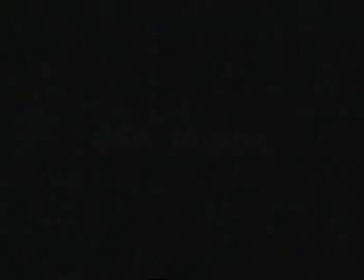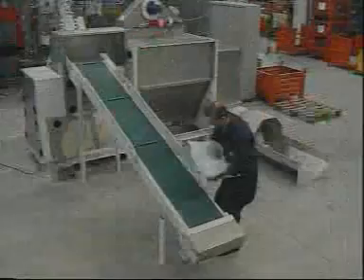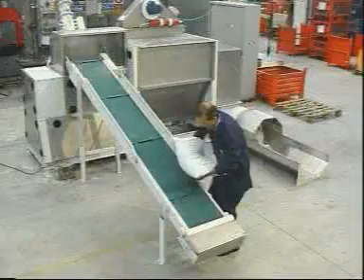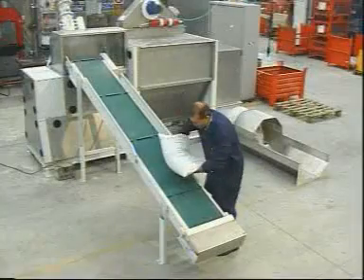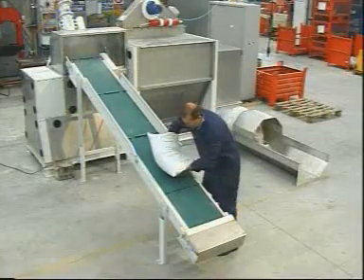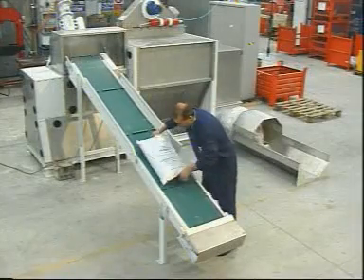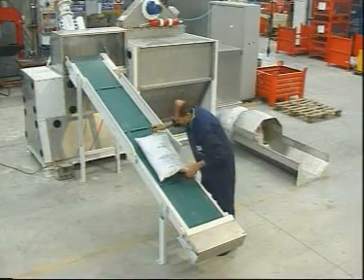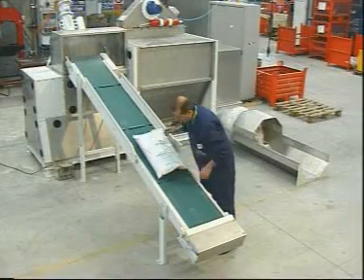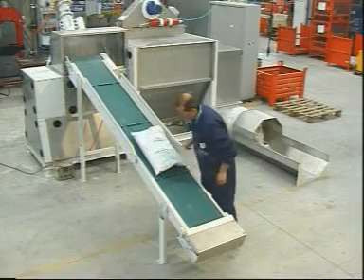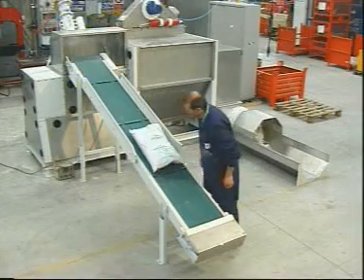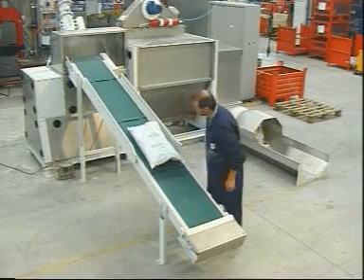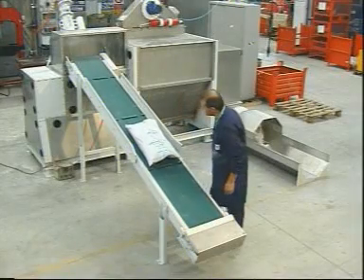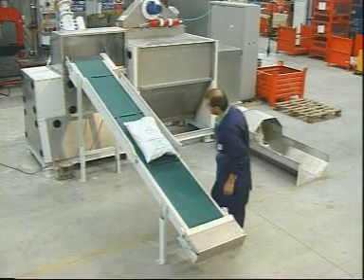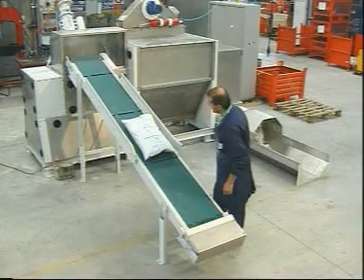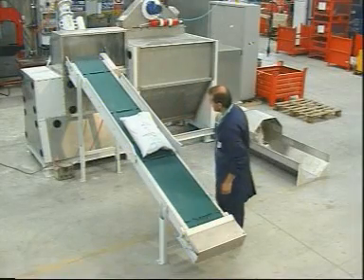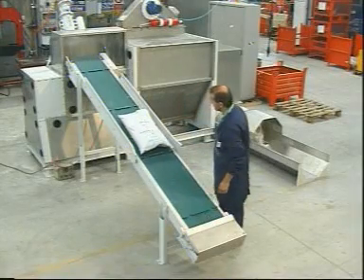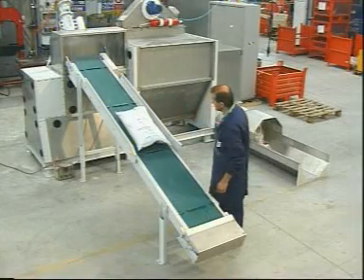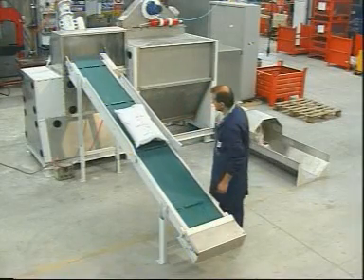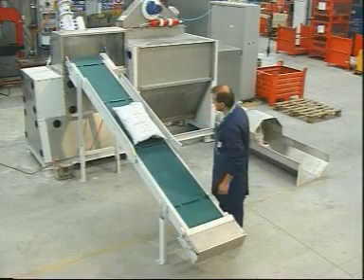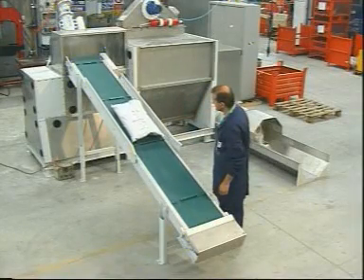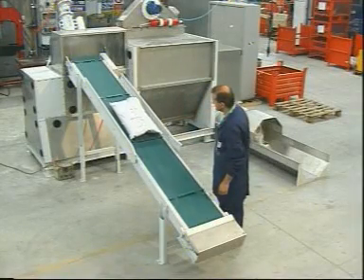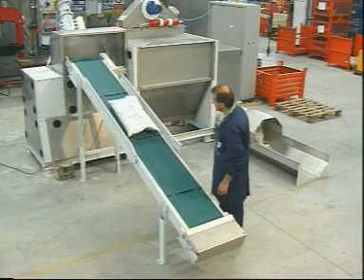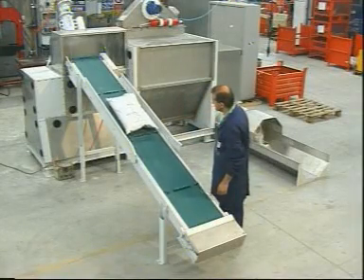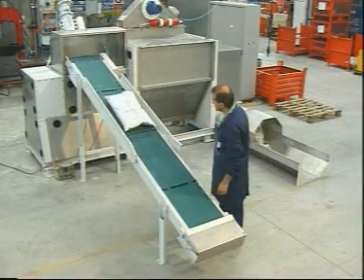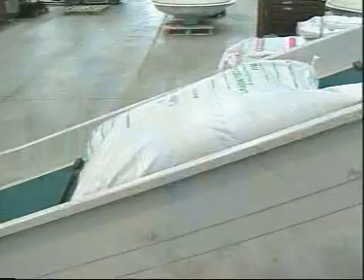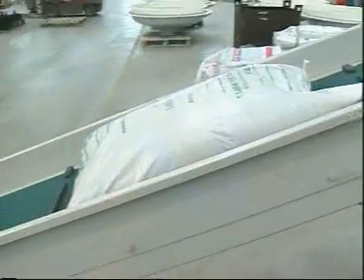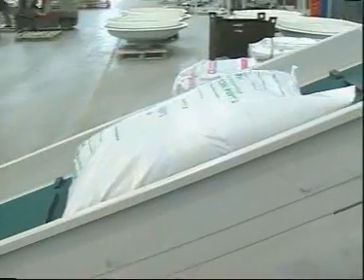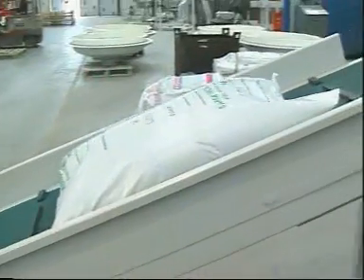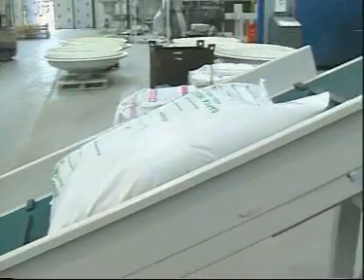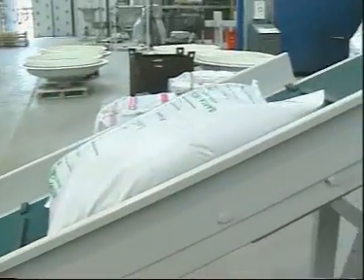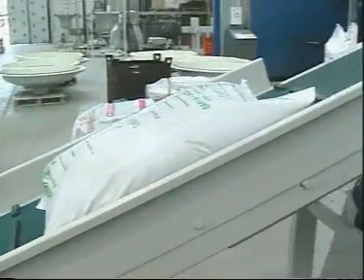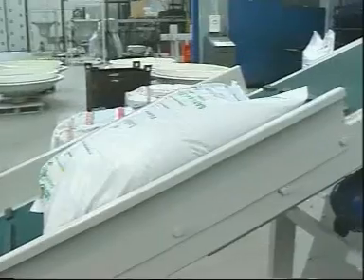A belt conveyor feeds bags into the inlet port, which is covered by a dust-collecting hood.